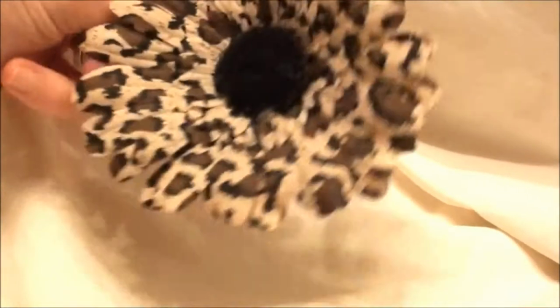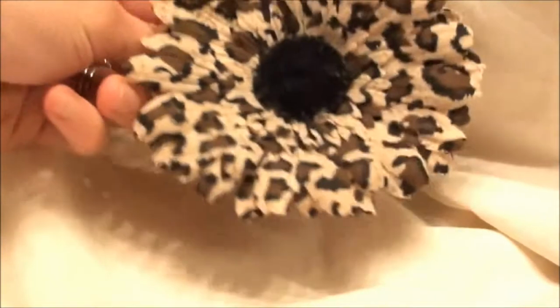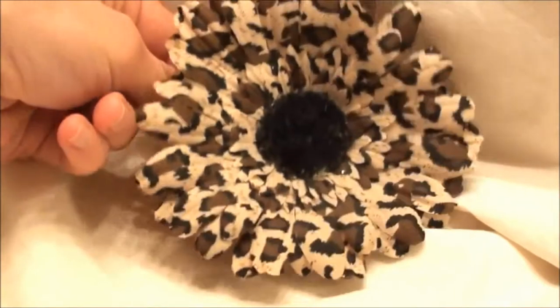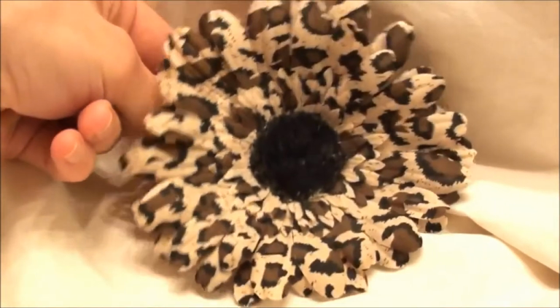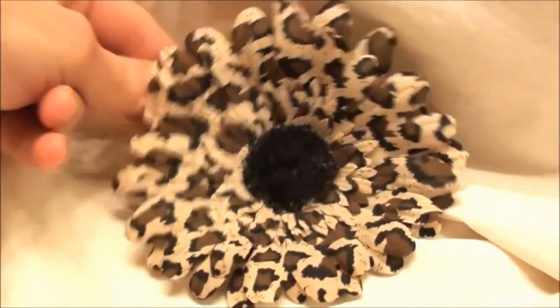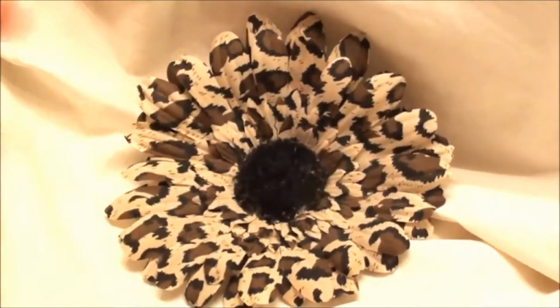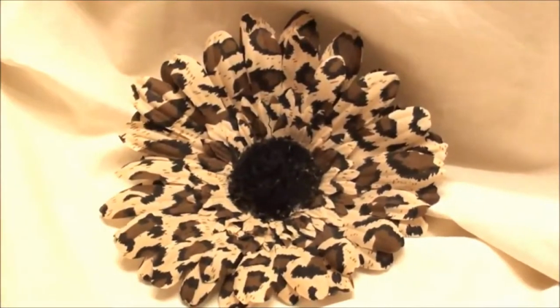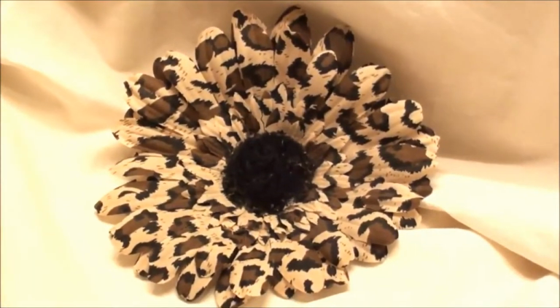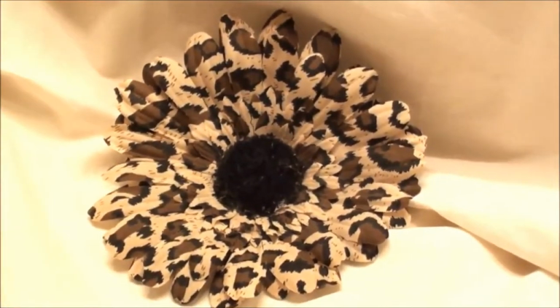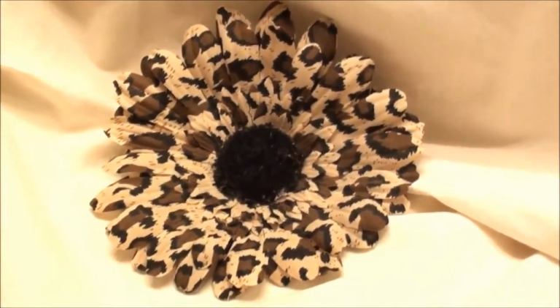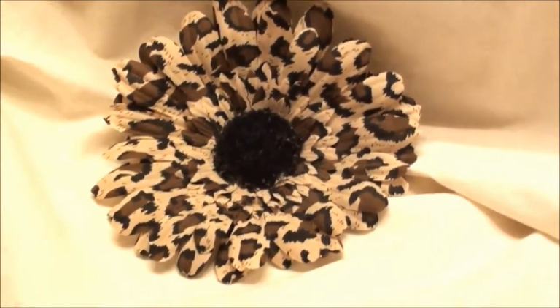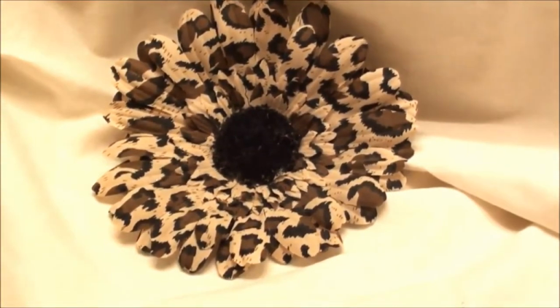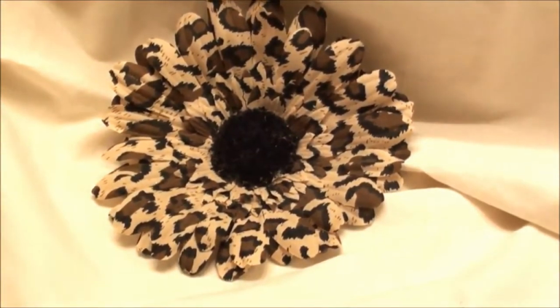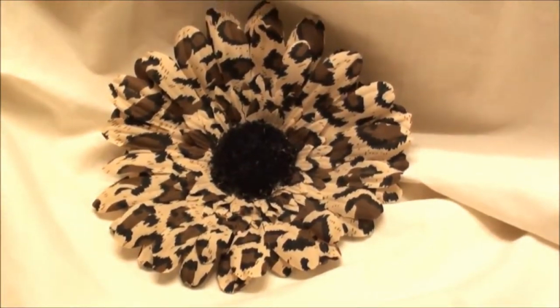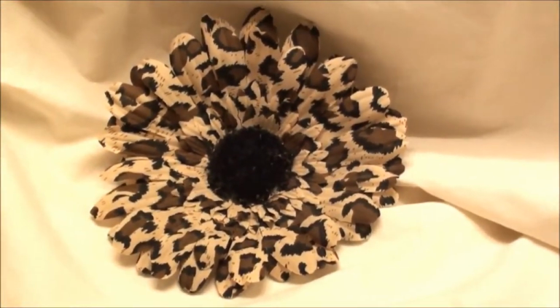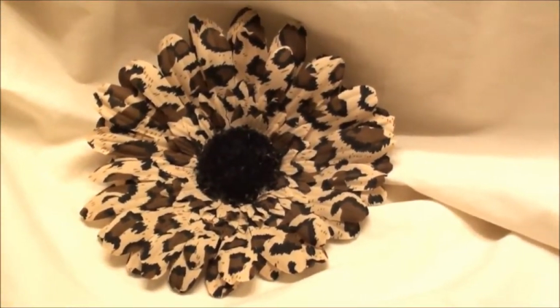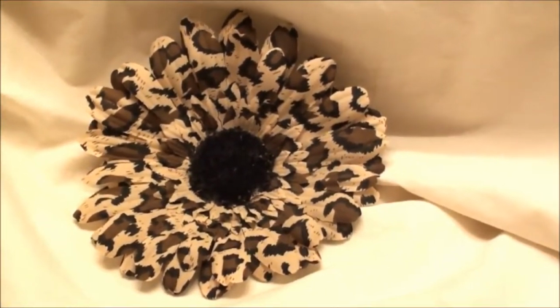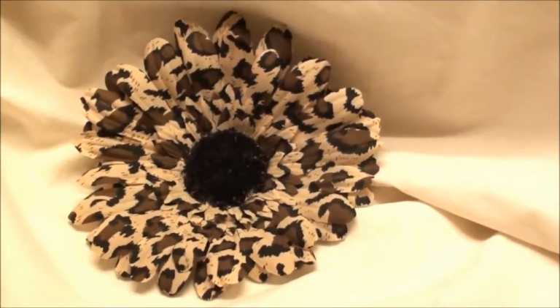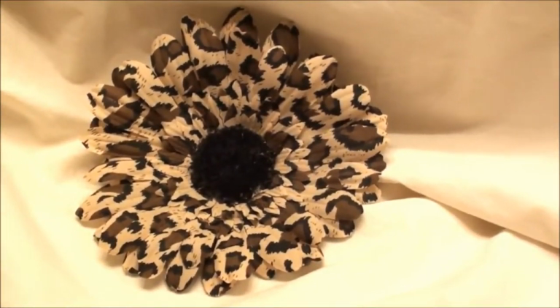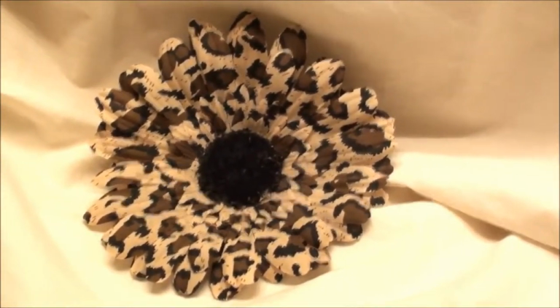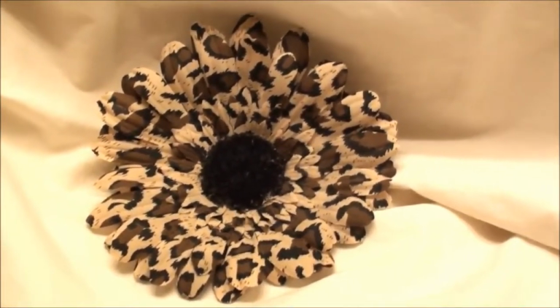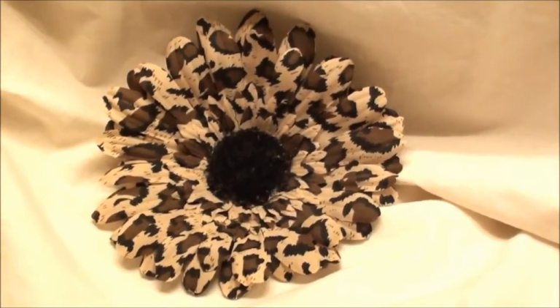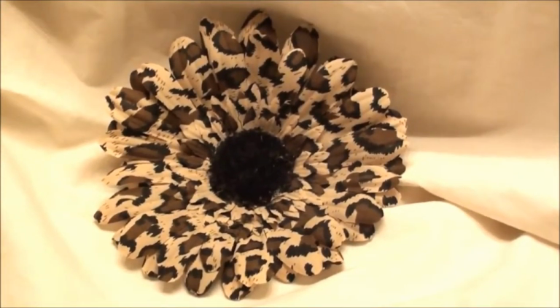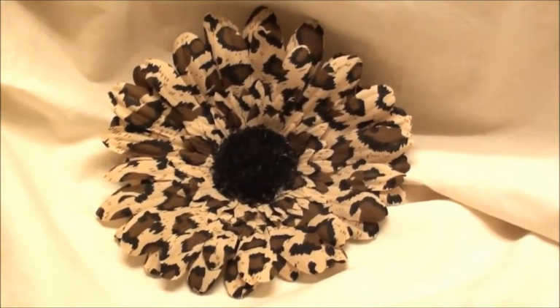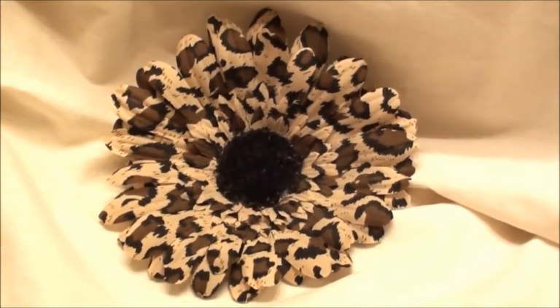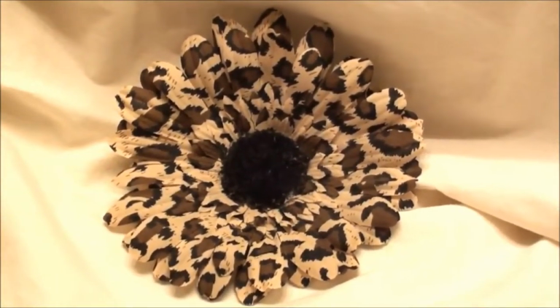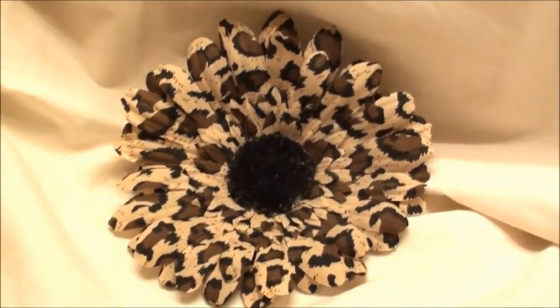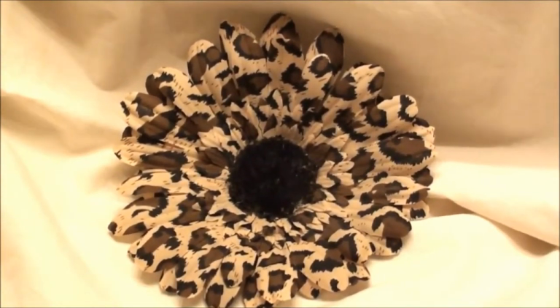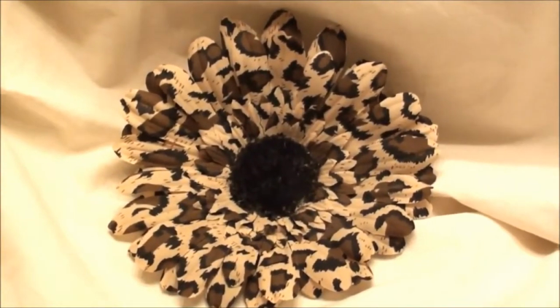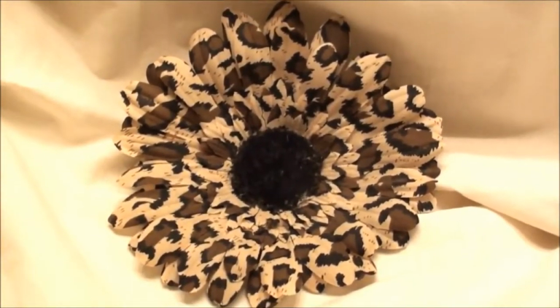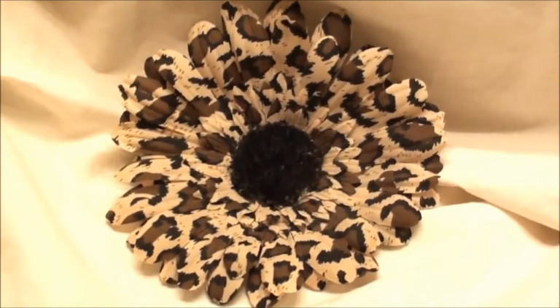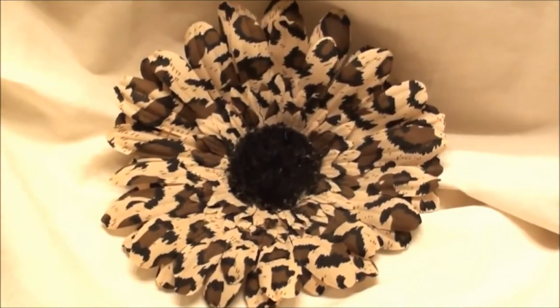If you like this one, I have lots more in the animal print. Check out my website, flowersbytea.com.